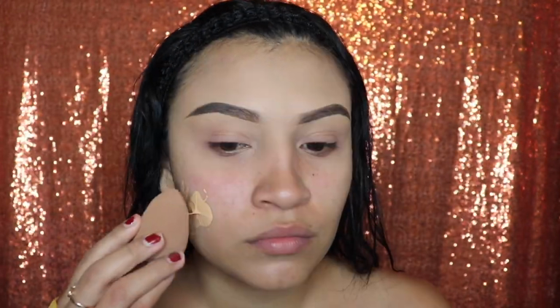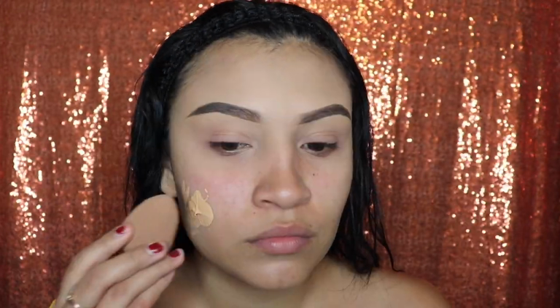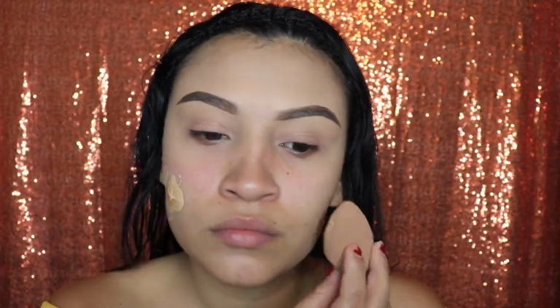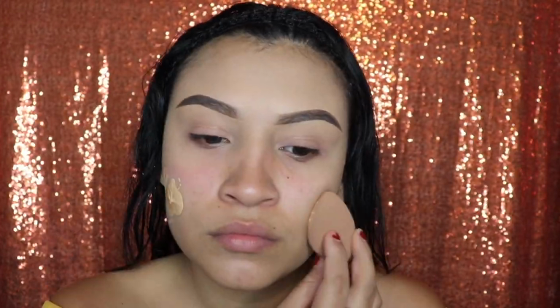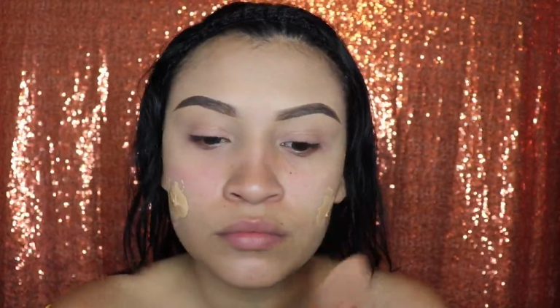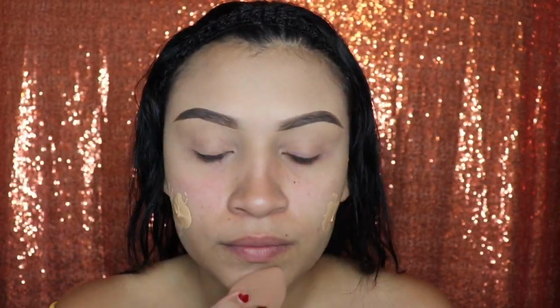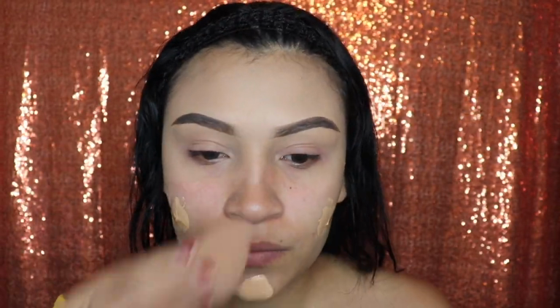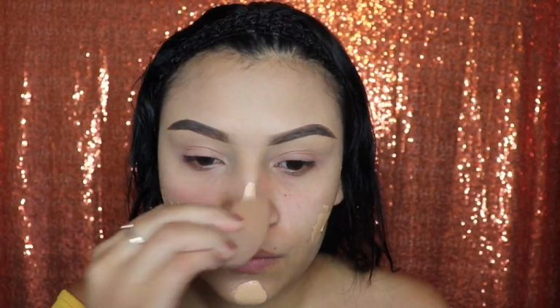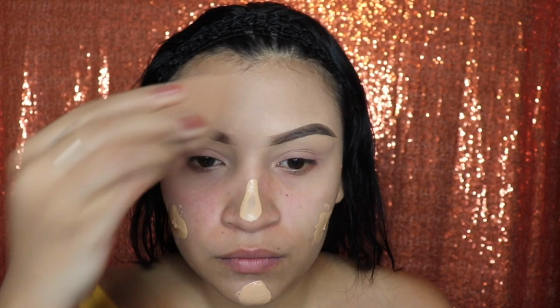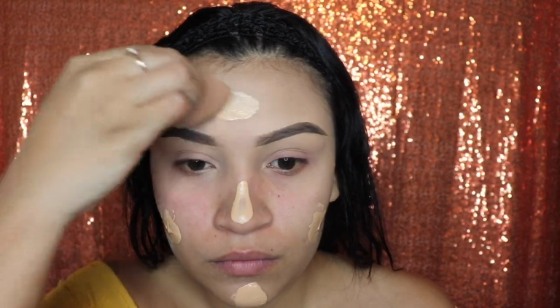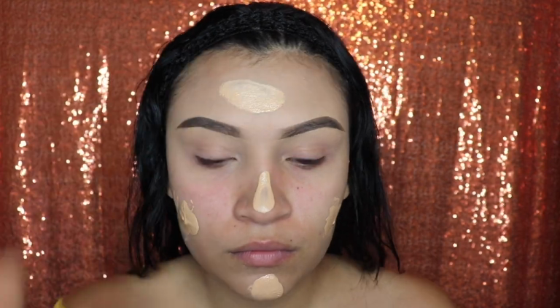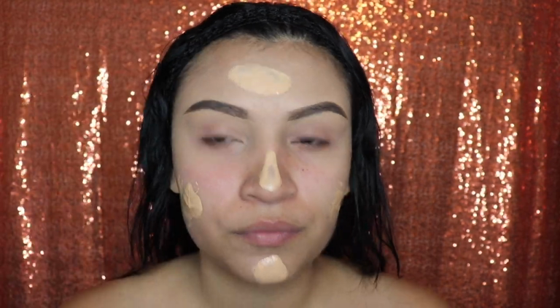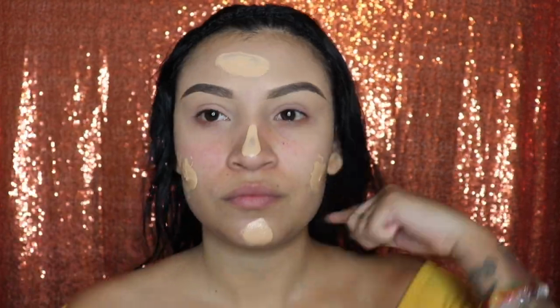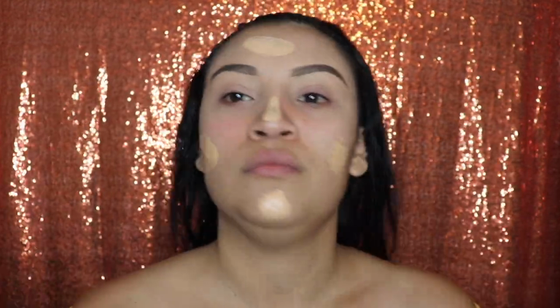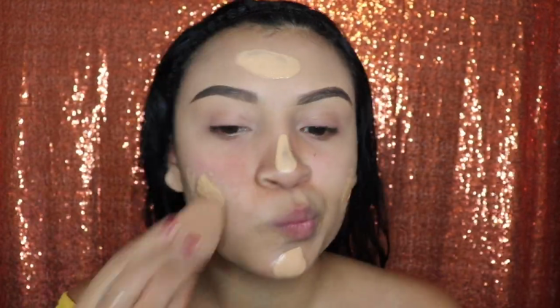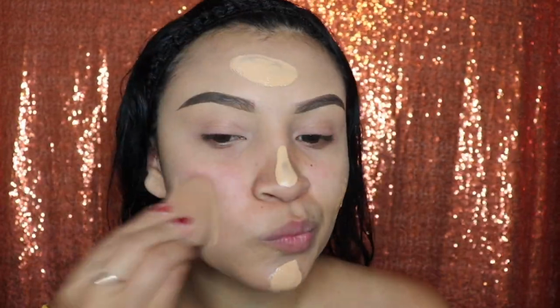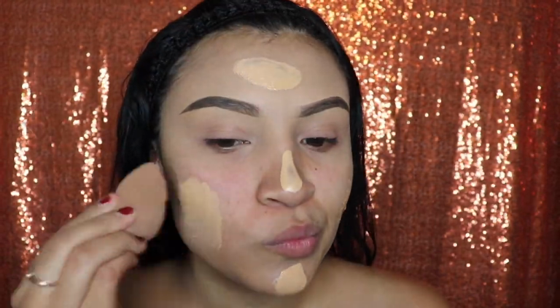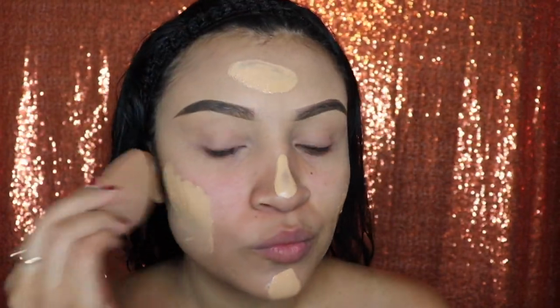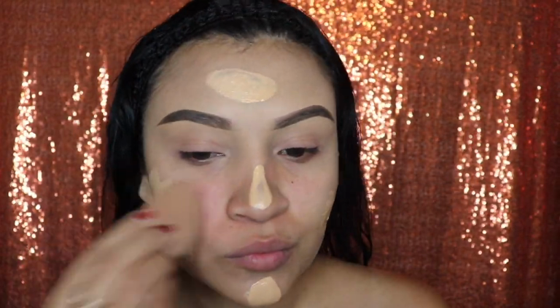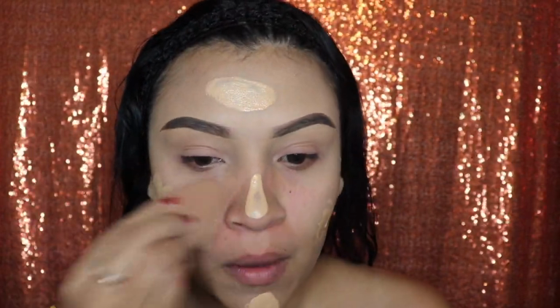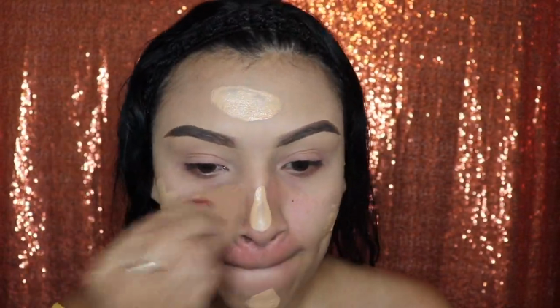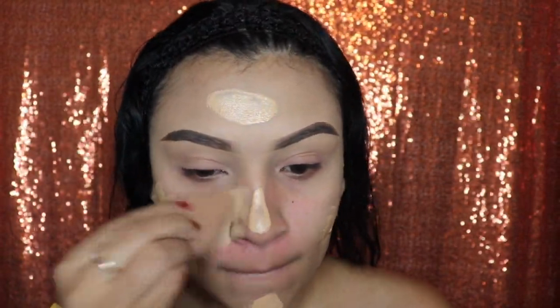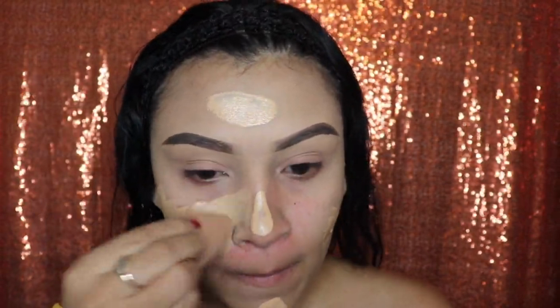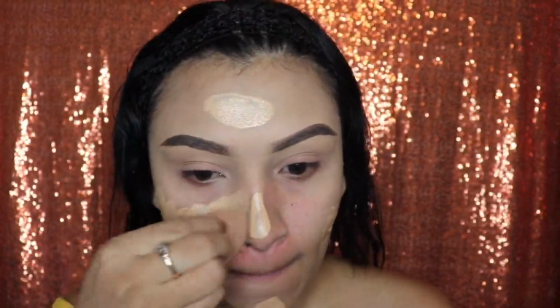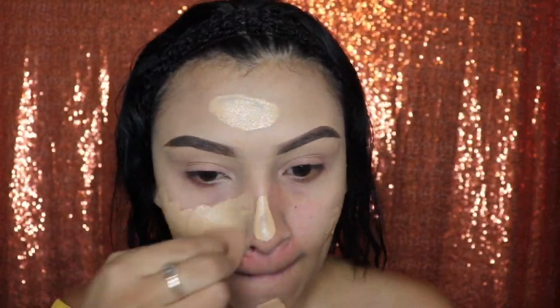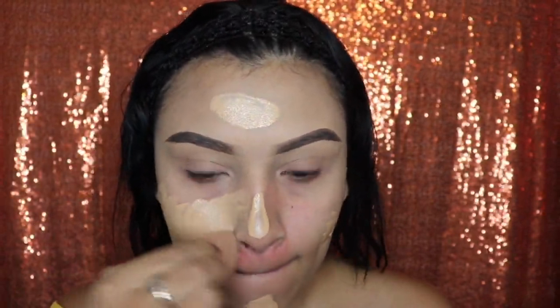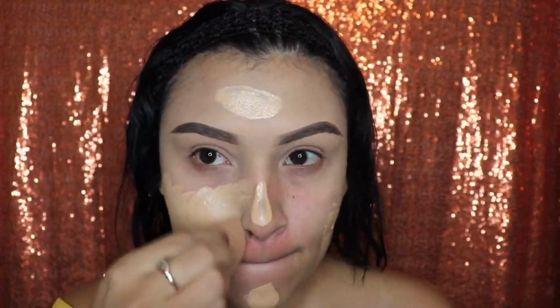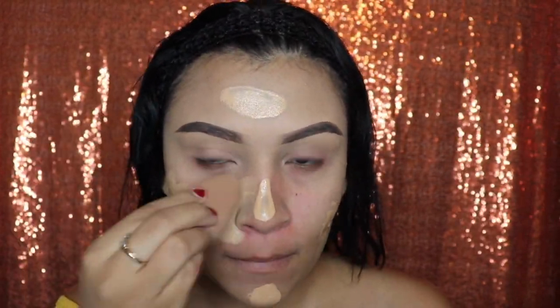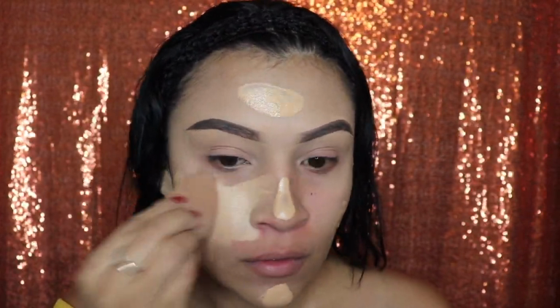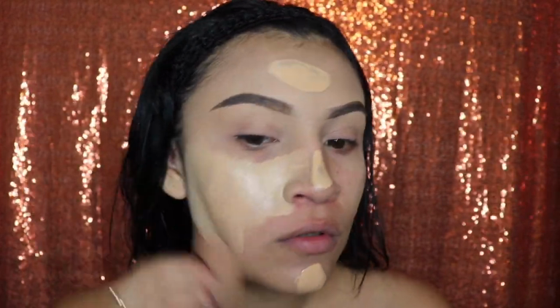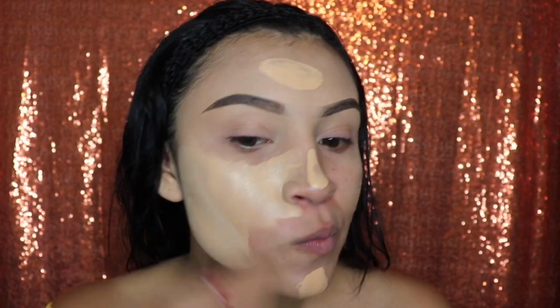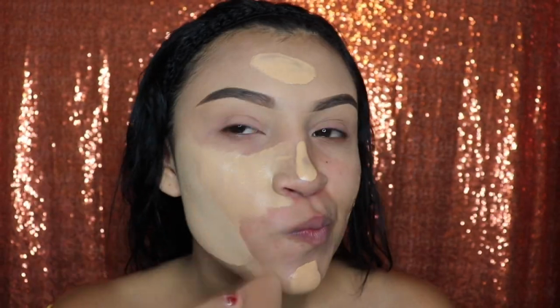Now go ahead and apply your foundation. I like to put four dots on my face — one on my nose, my cheeks, my forehead, and my chin.